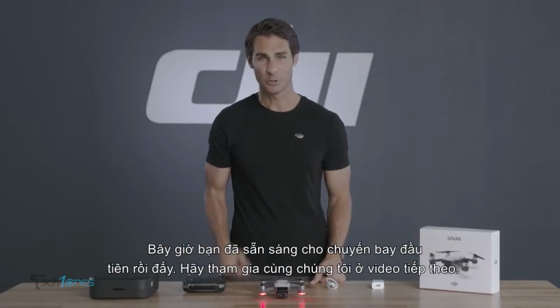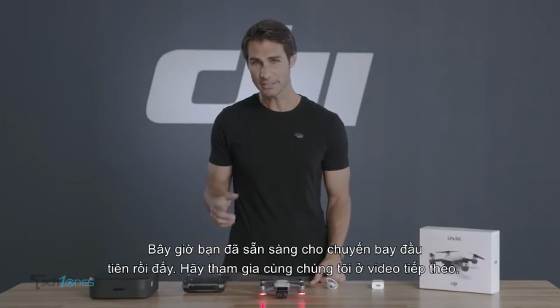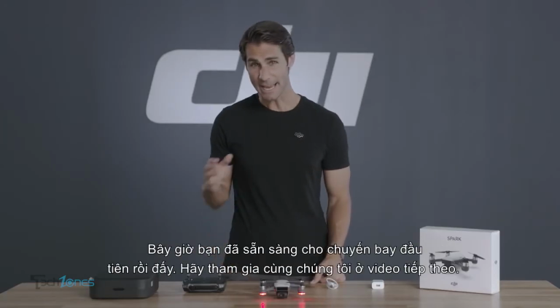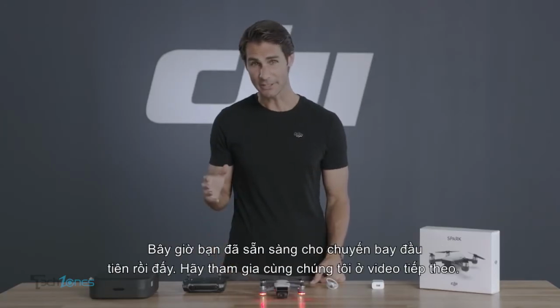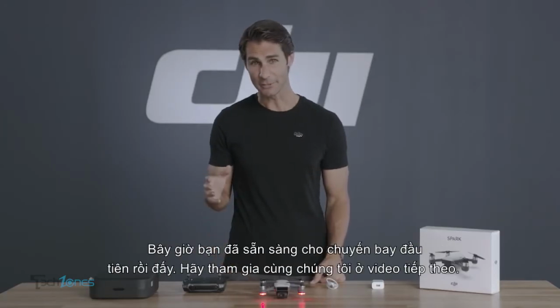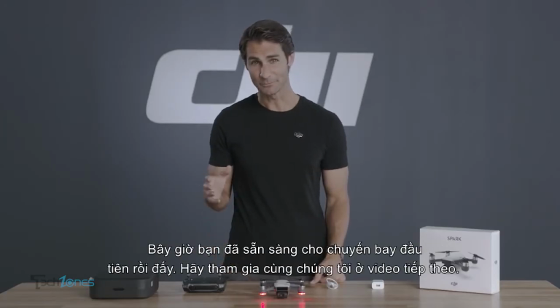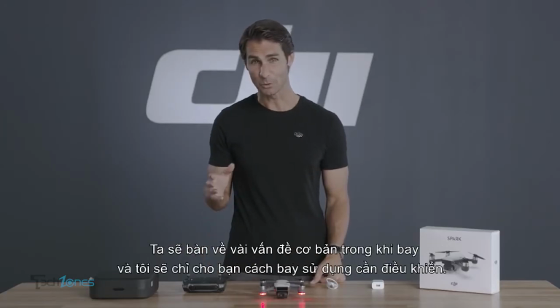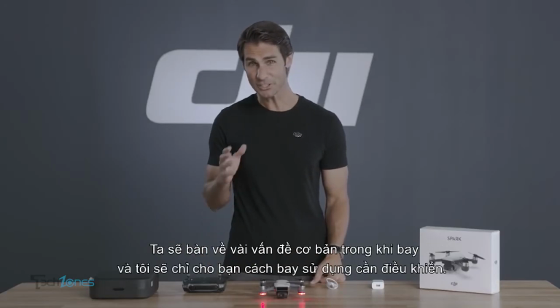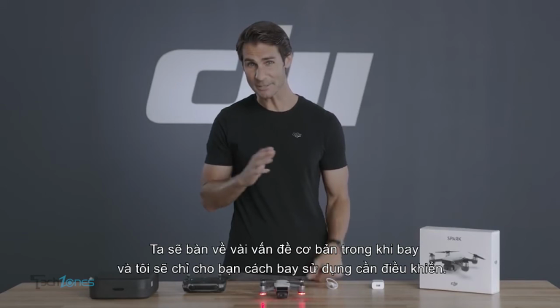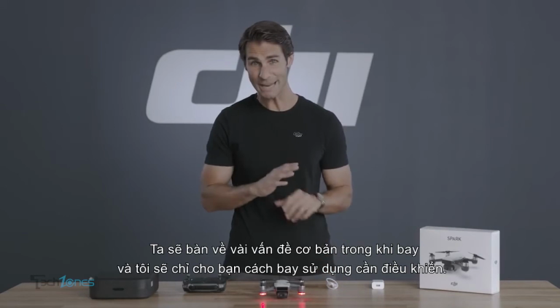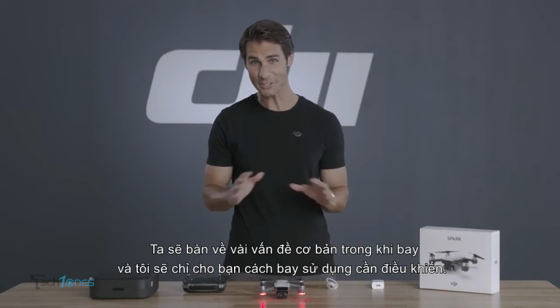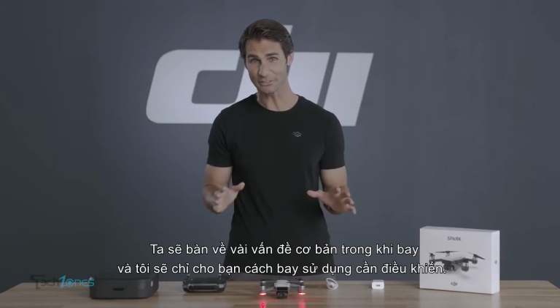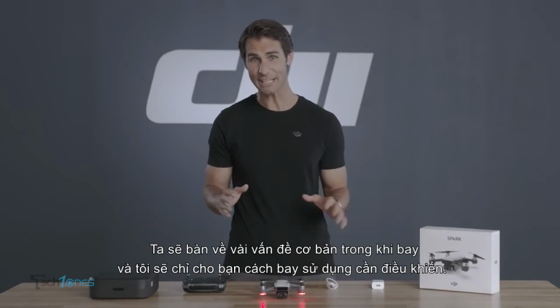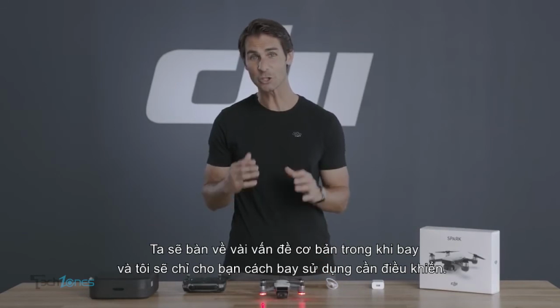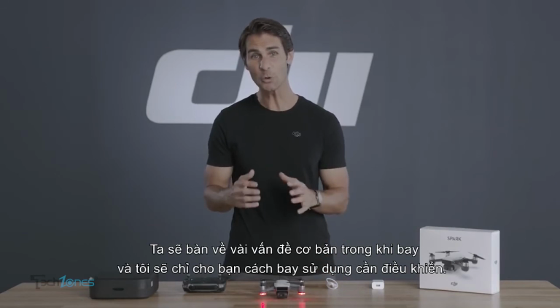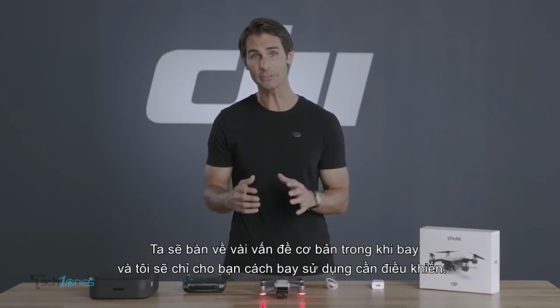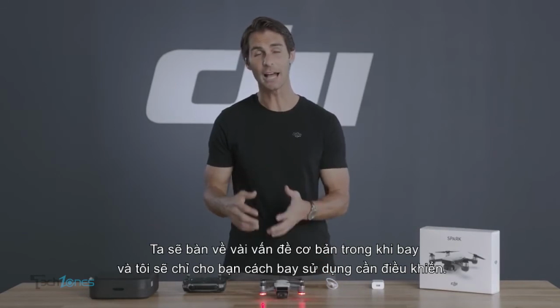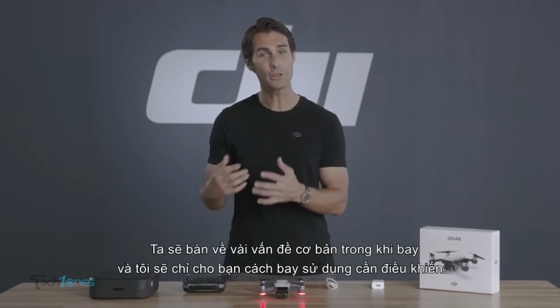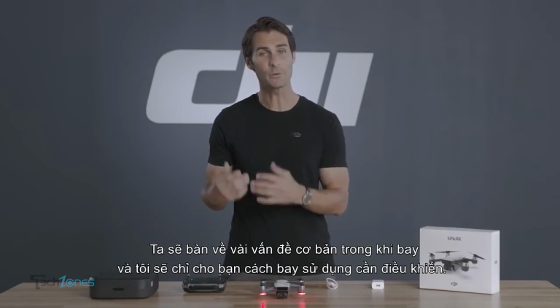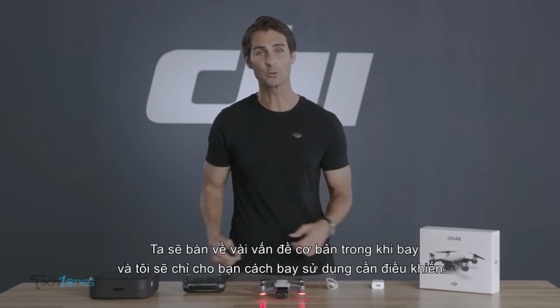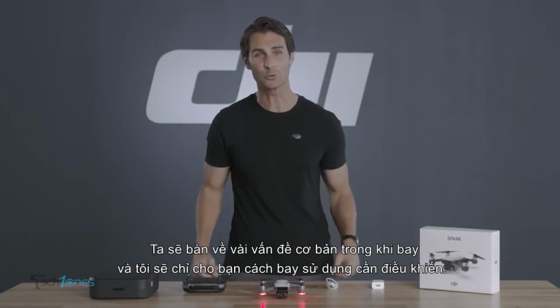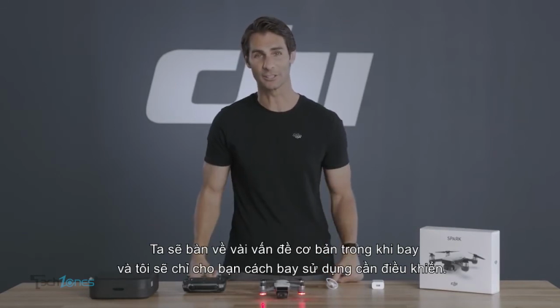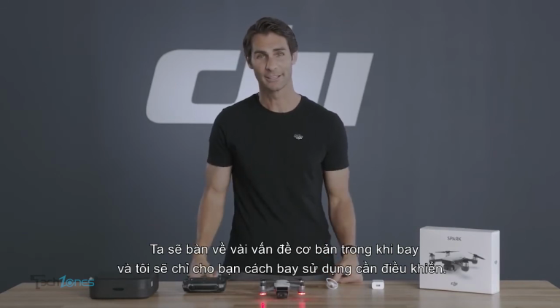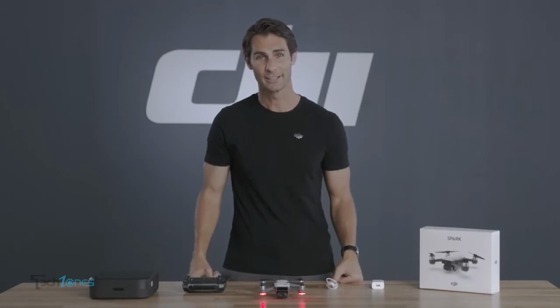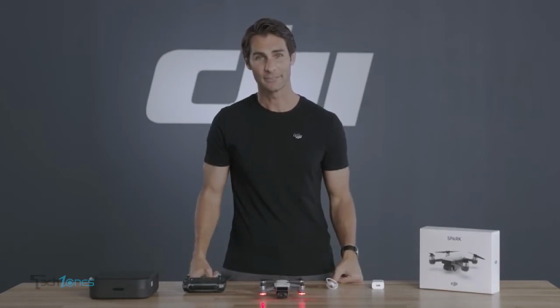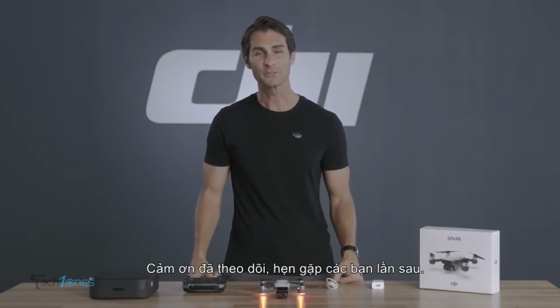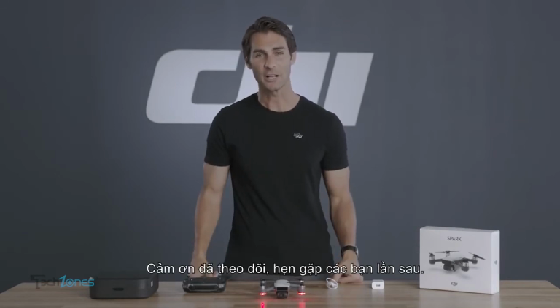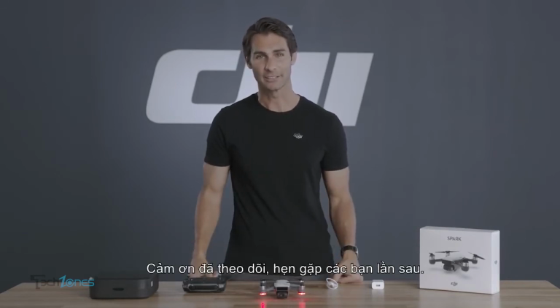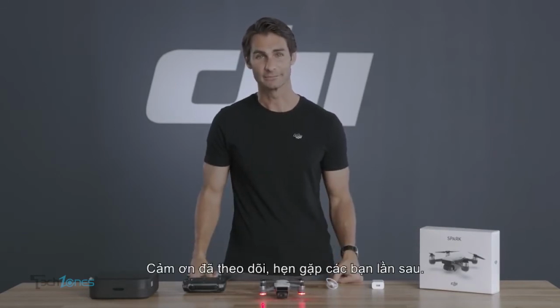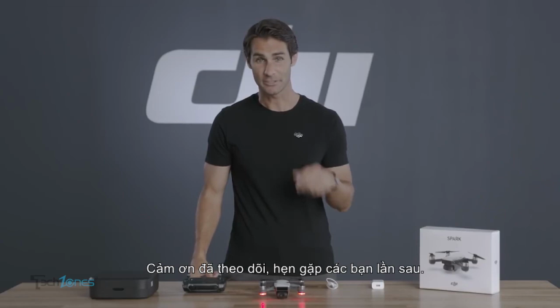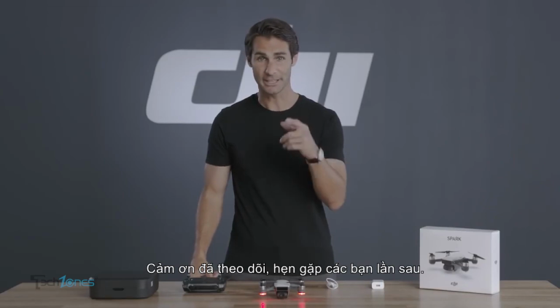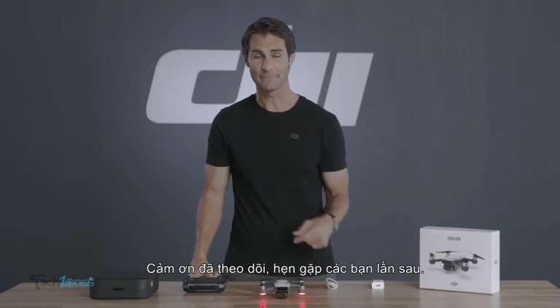Join us in our next video, where we'll discuss some basics of flight and show you how to fly with the remote controller. Thanks for watching, and I'll see you next time.